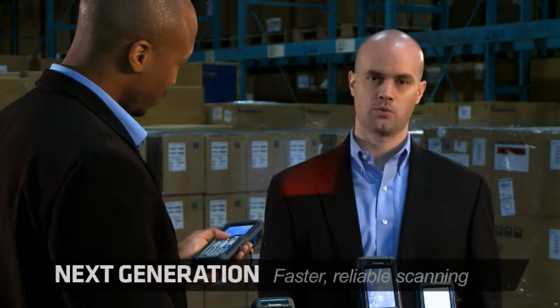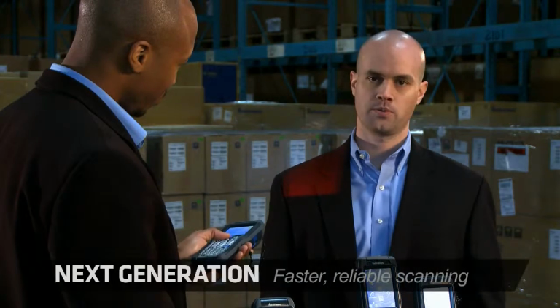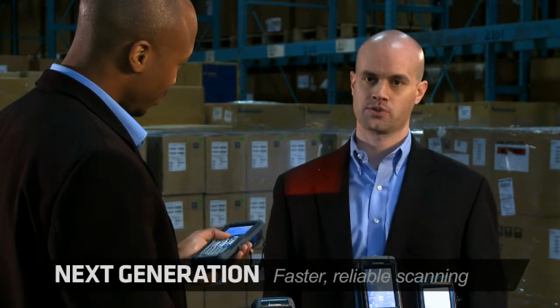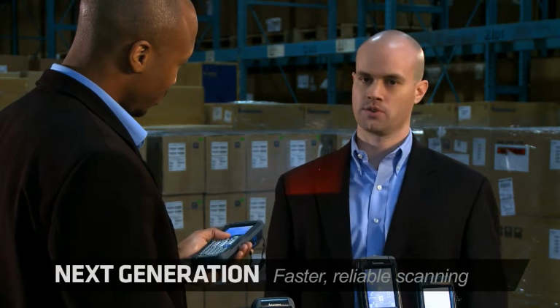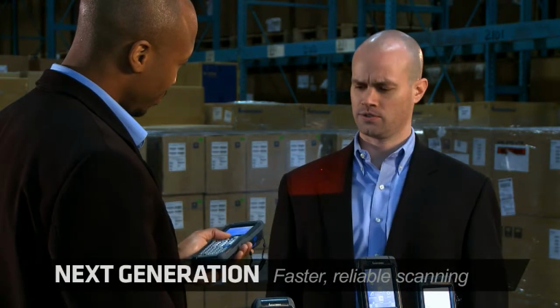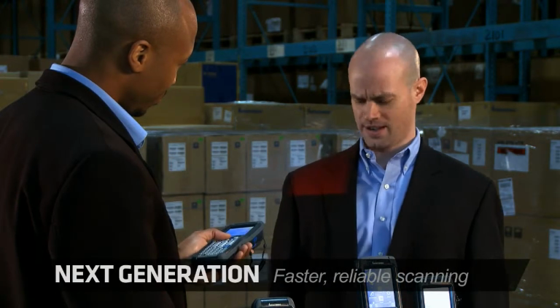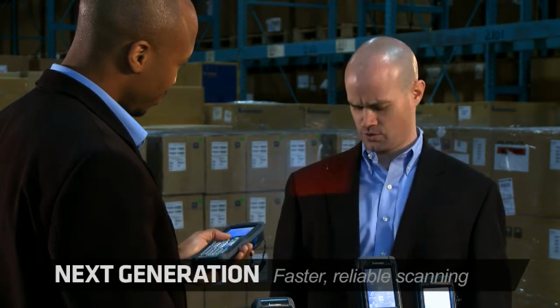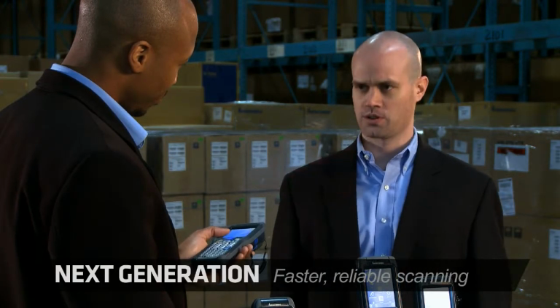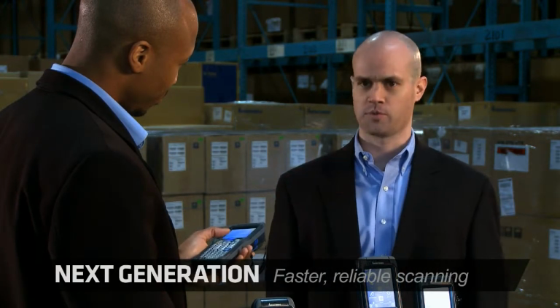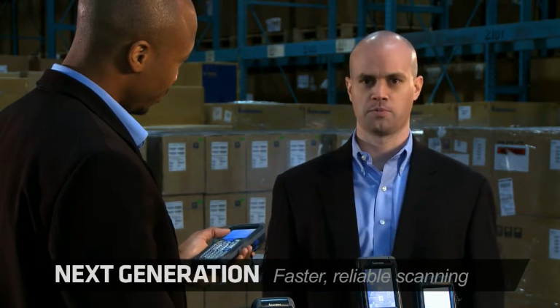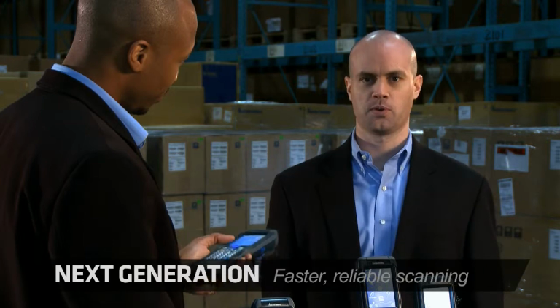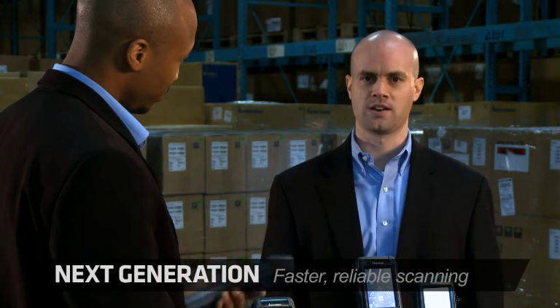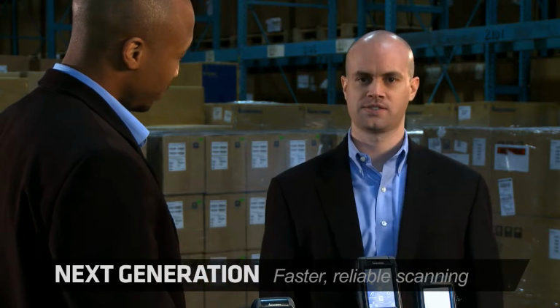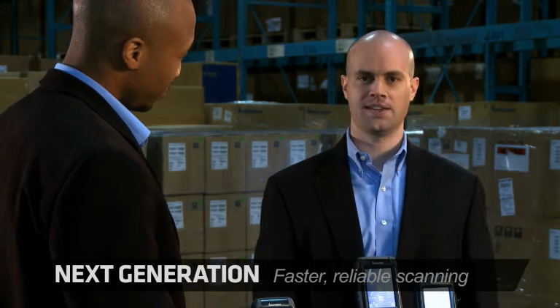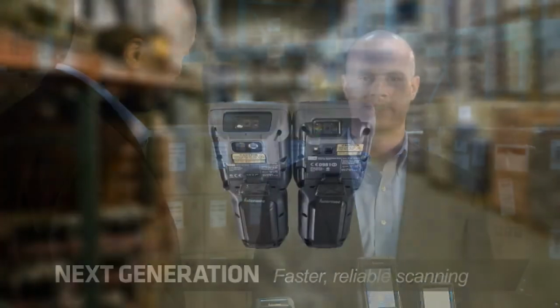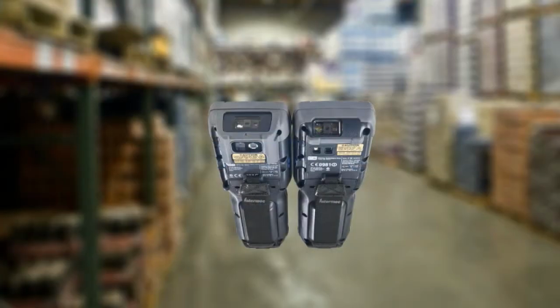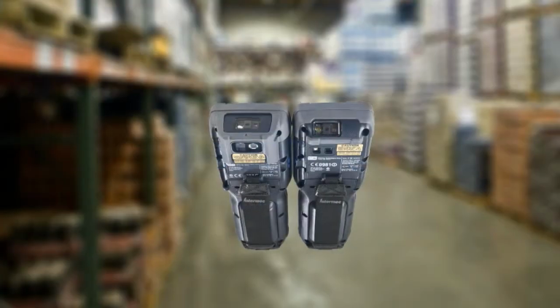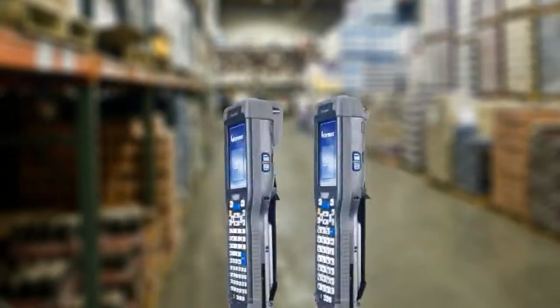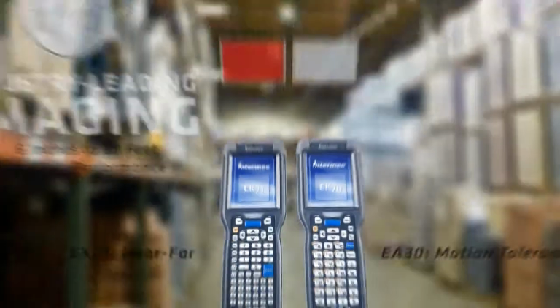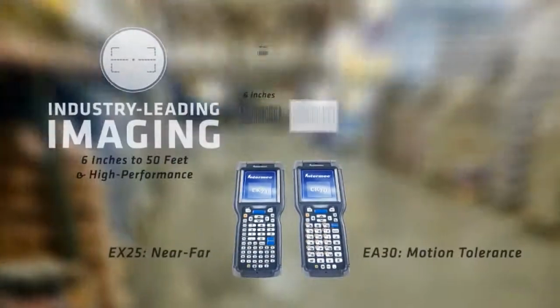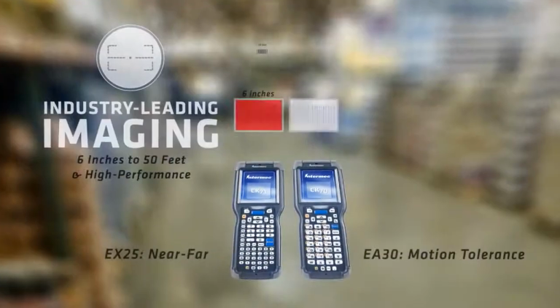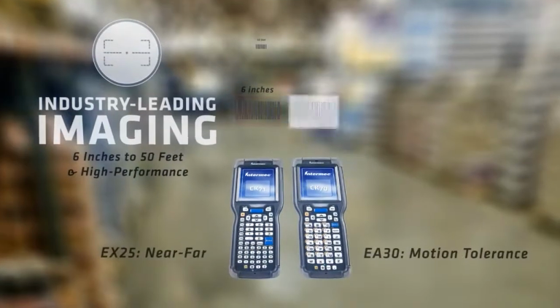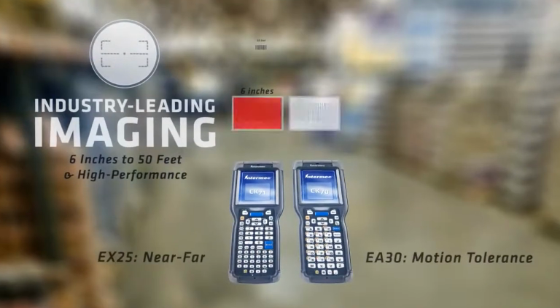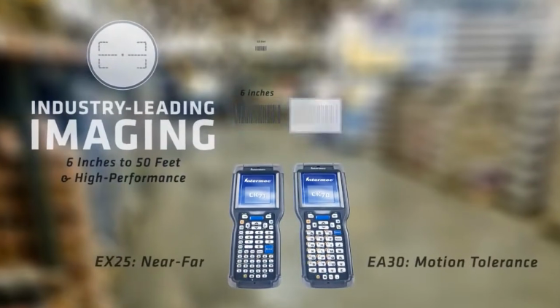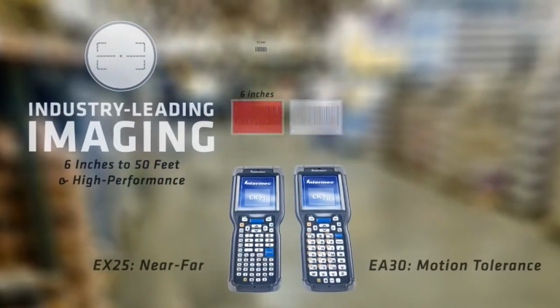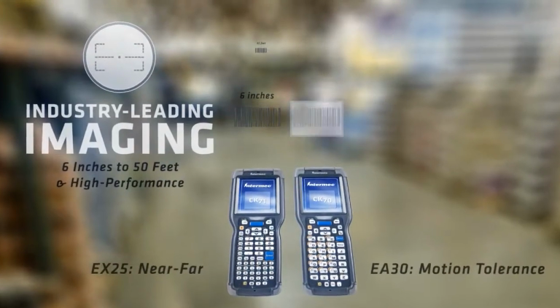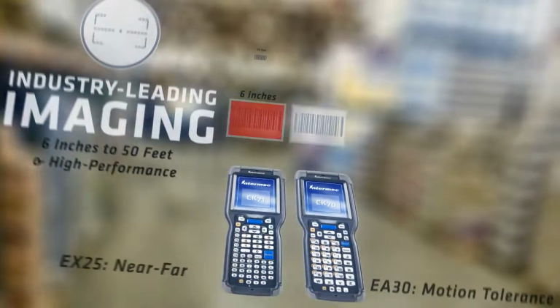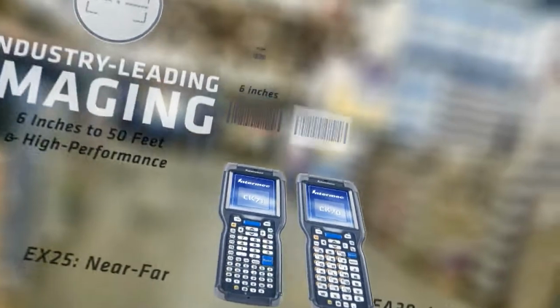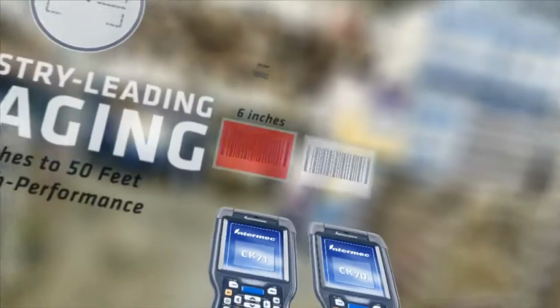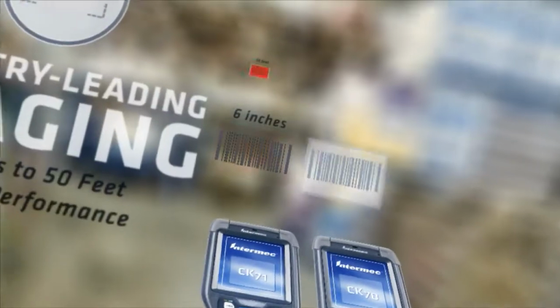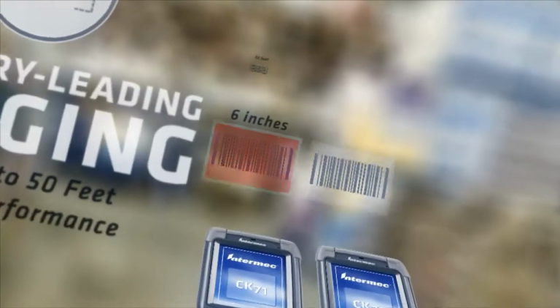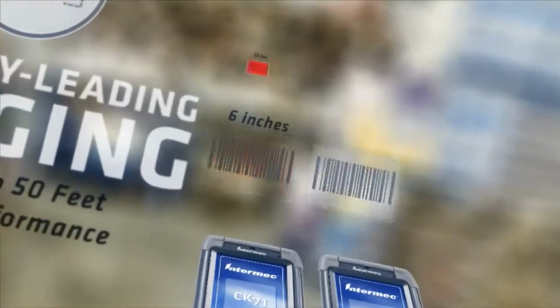One of the most critical tasks your workers perform in the warehouse is scanning. And that's why we put Intermex industry-best imagers into the CK71.